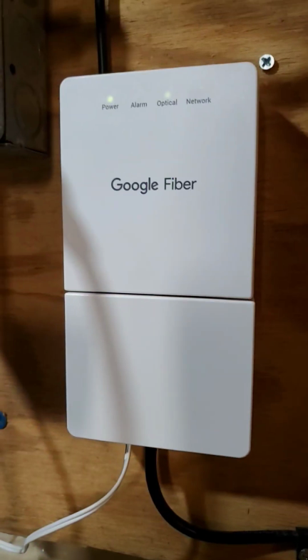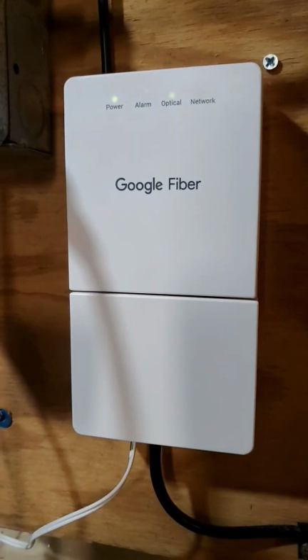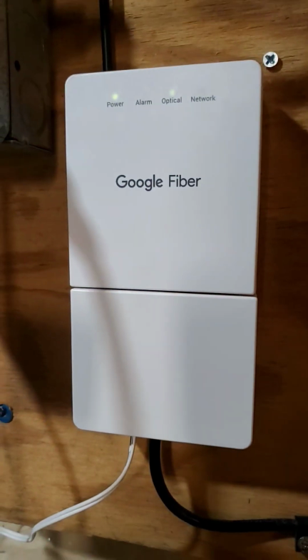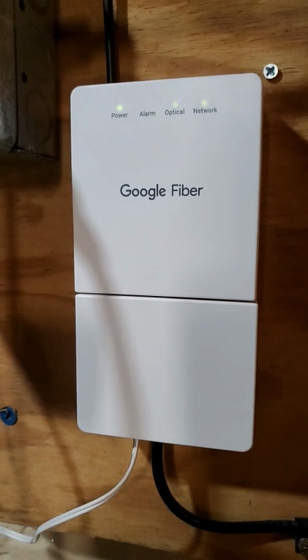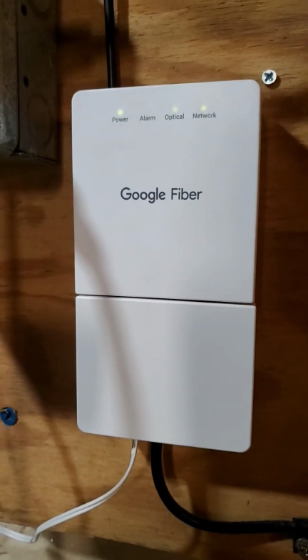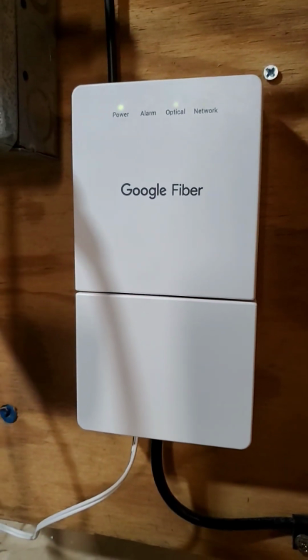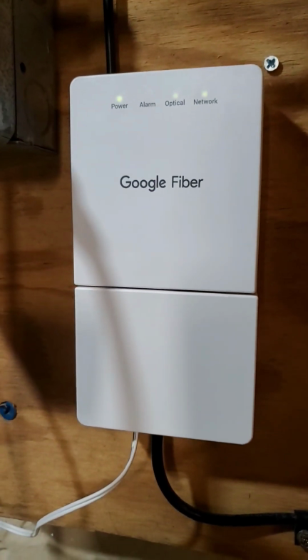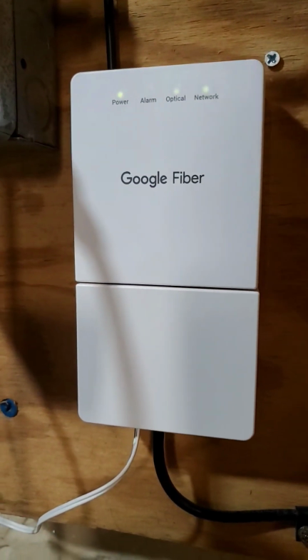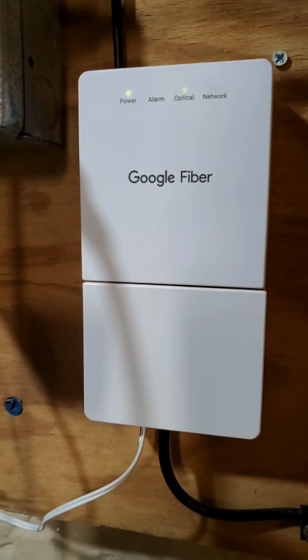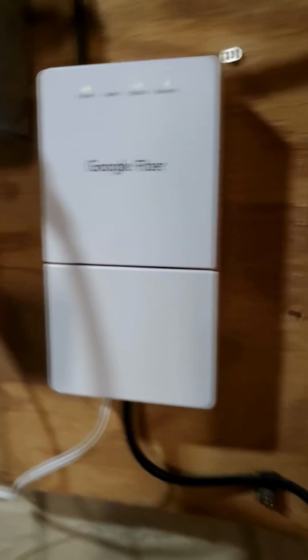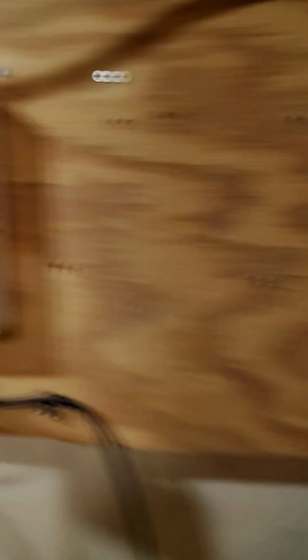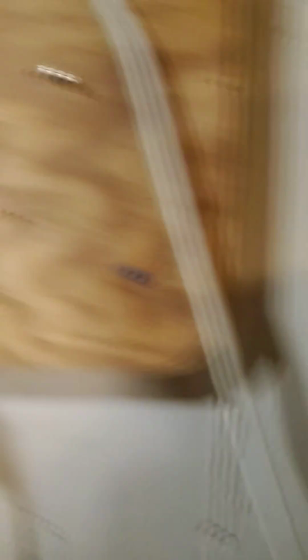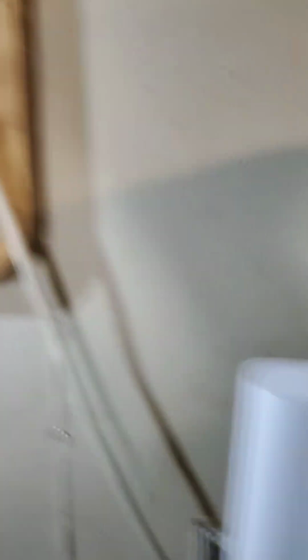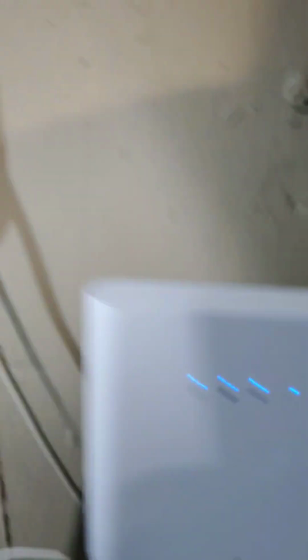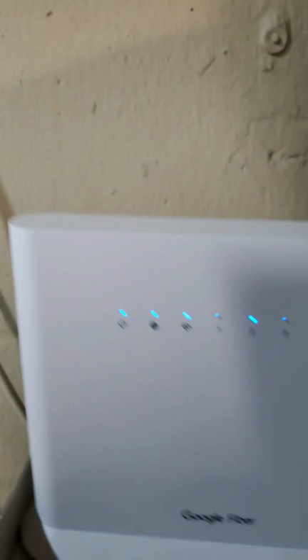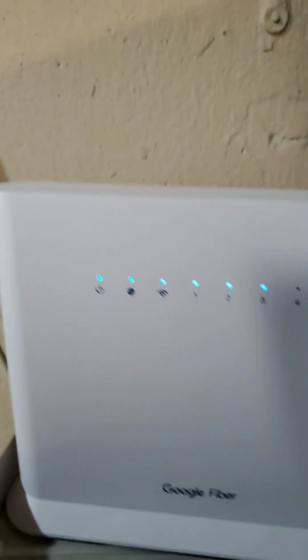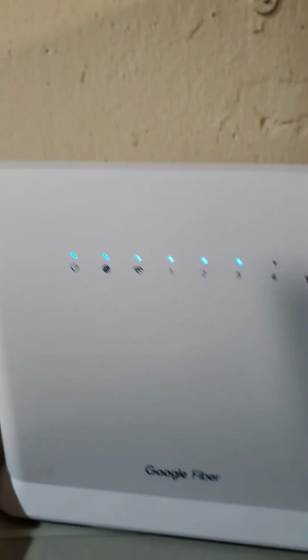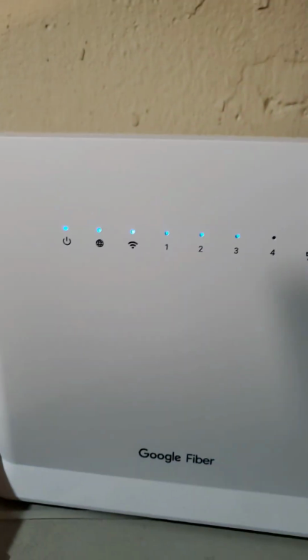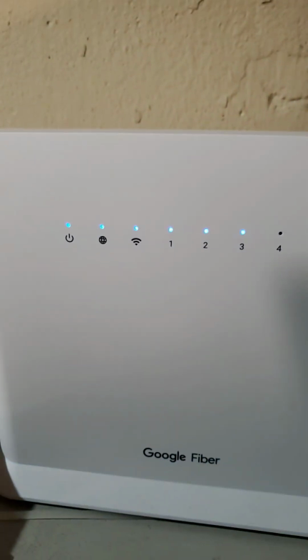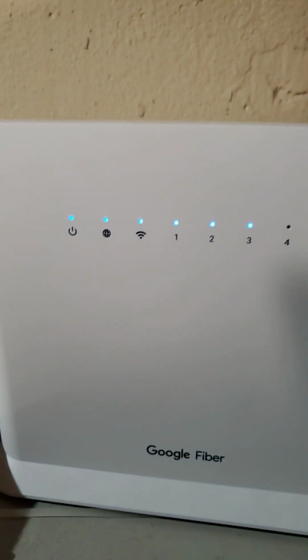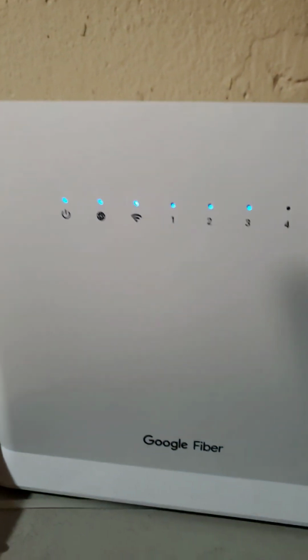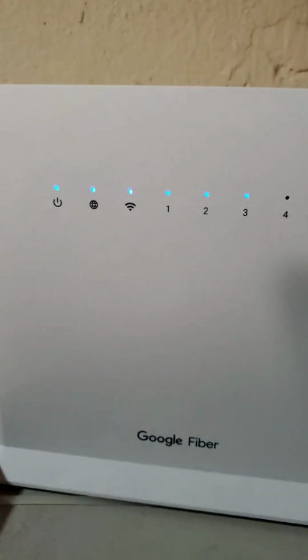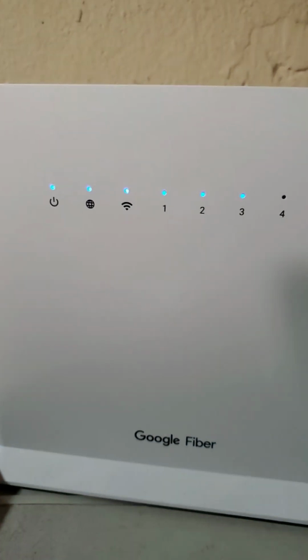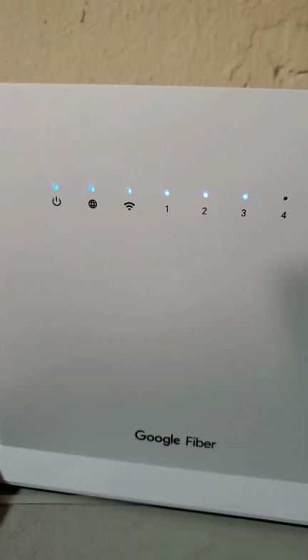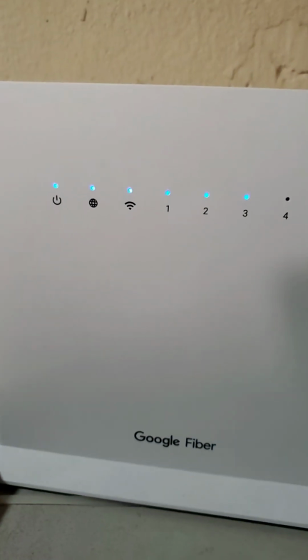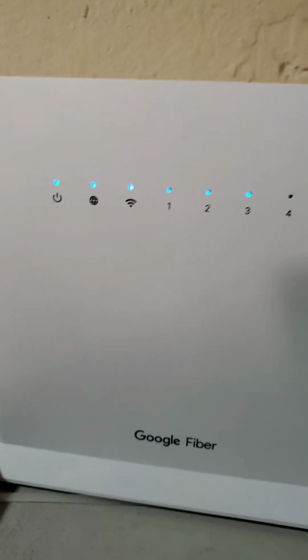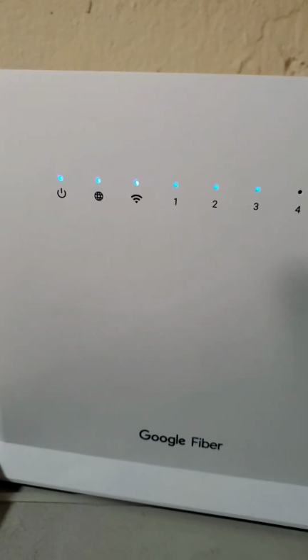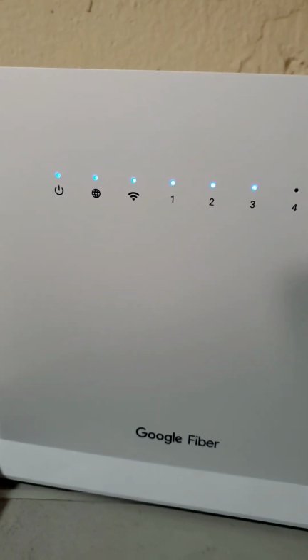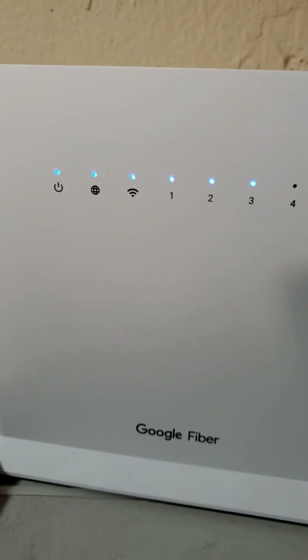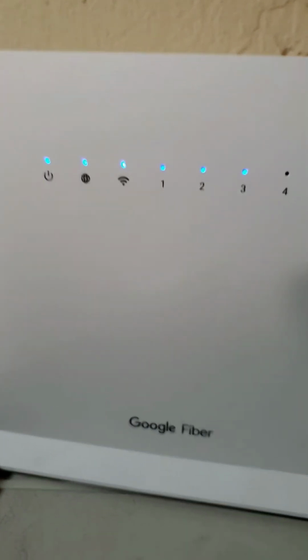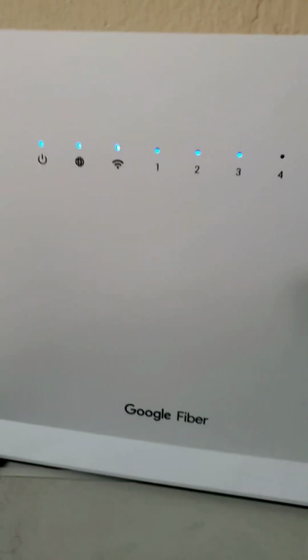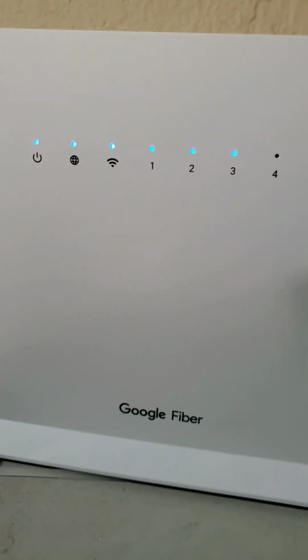The next thing to try is to power cycle your modem and your Wi-Fi router. Follow your manufacturer's instructions to do it correctly.